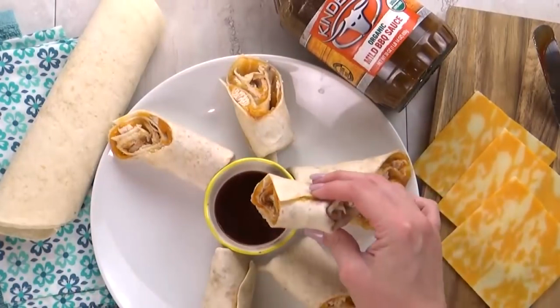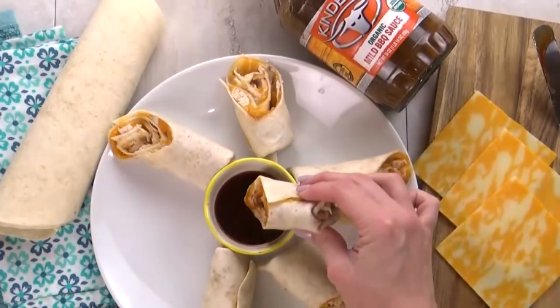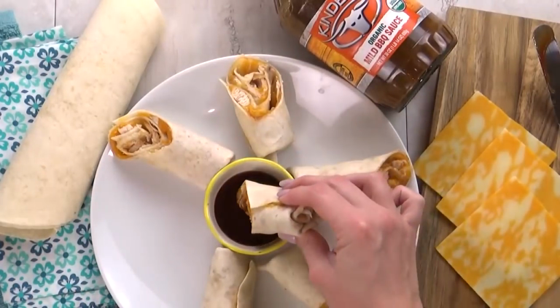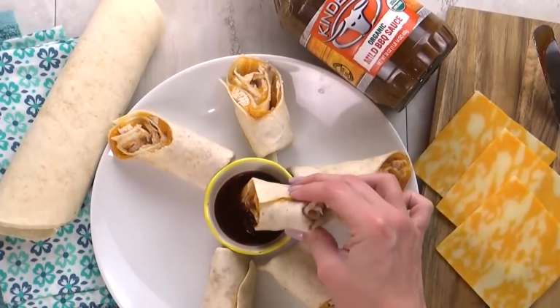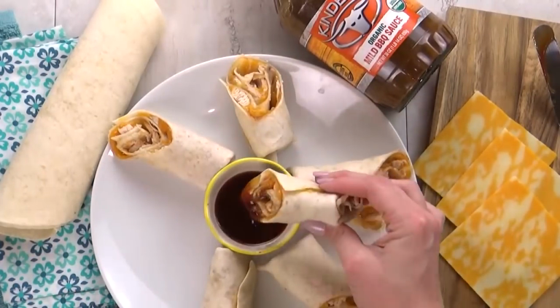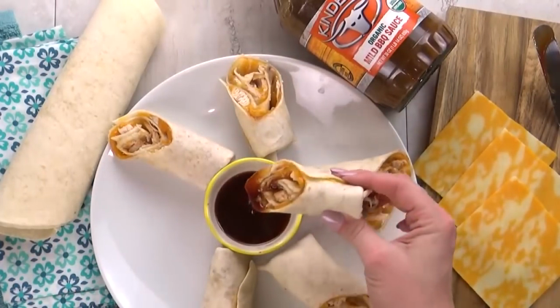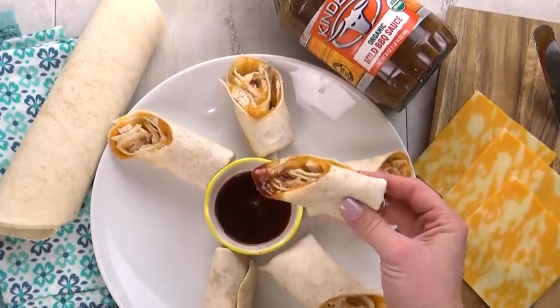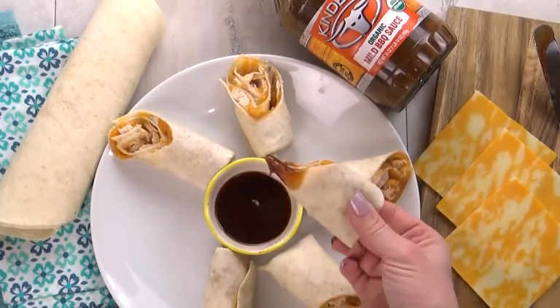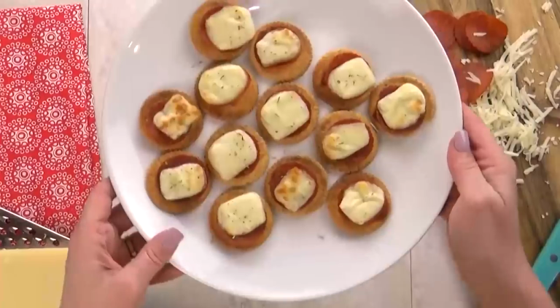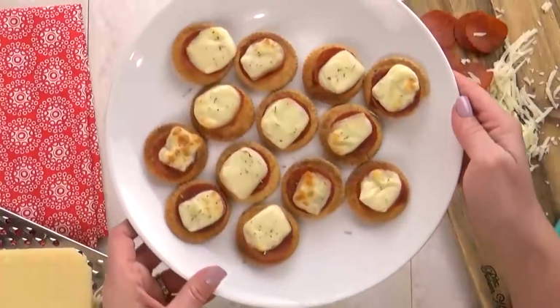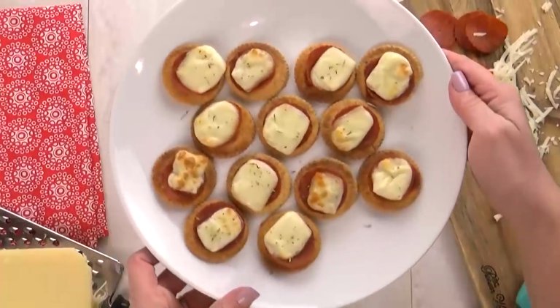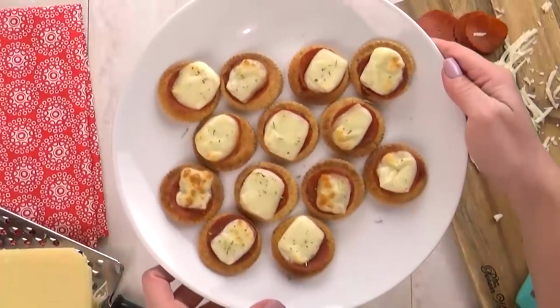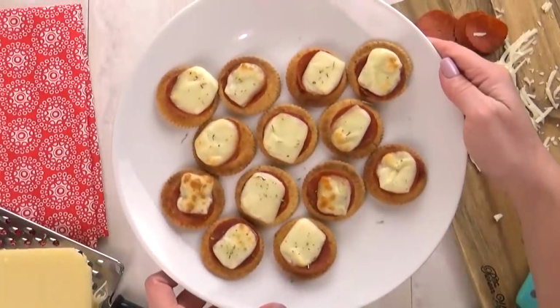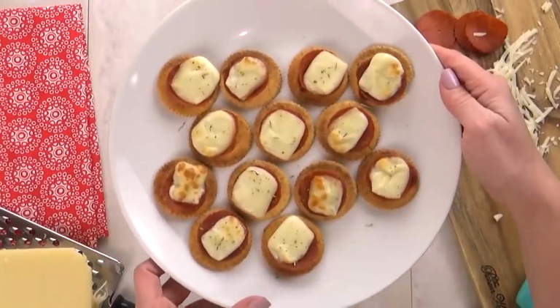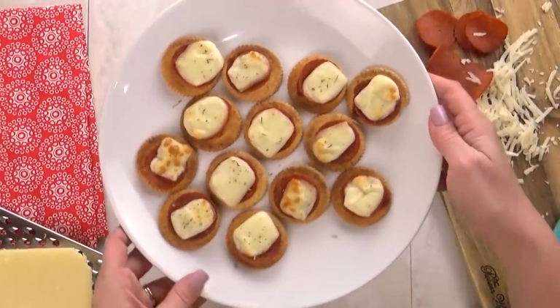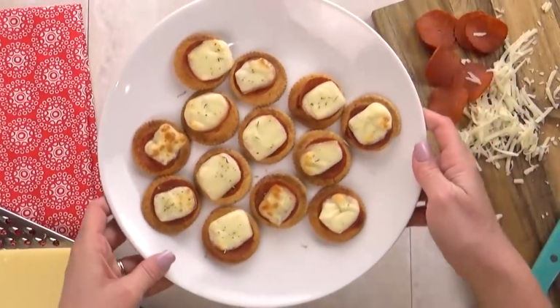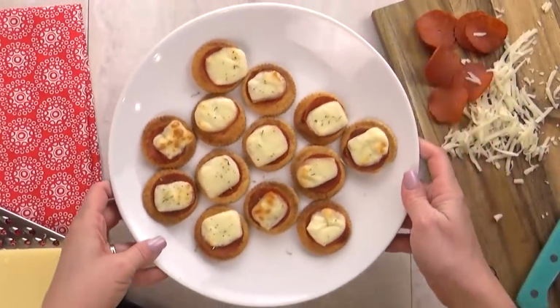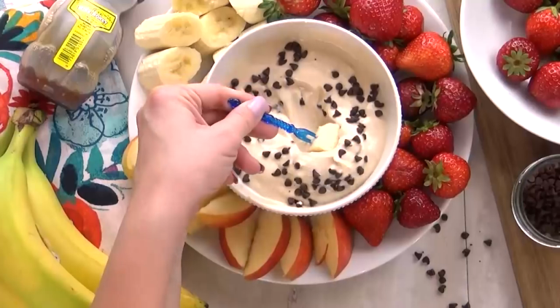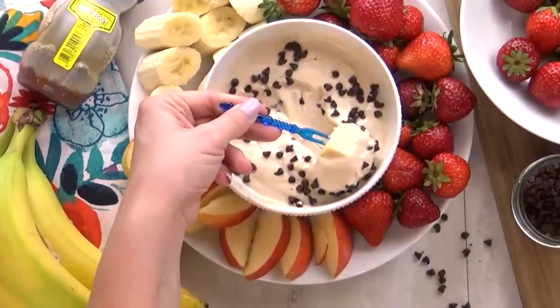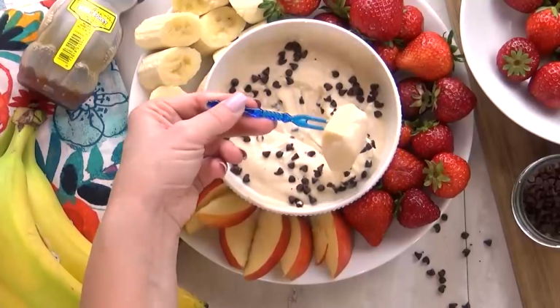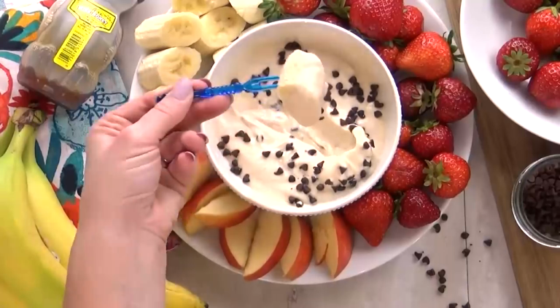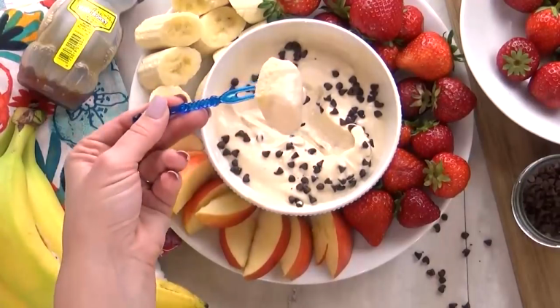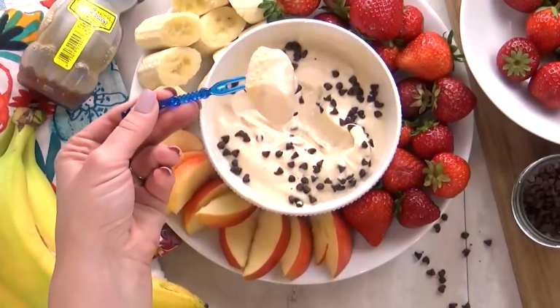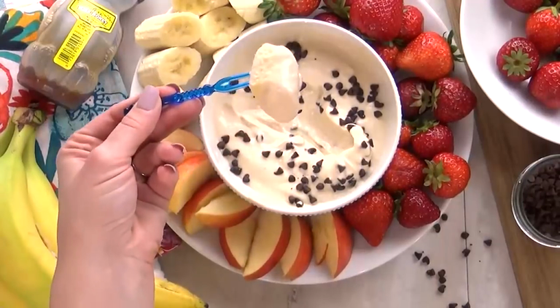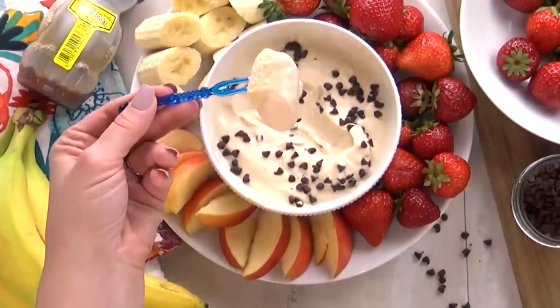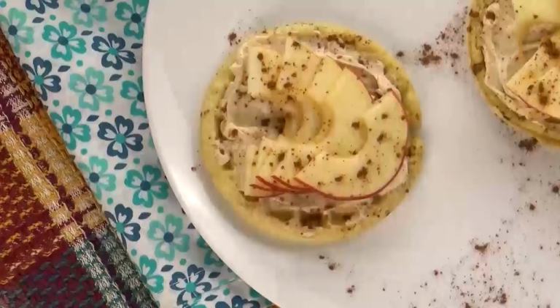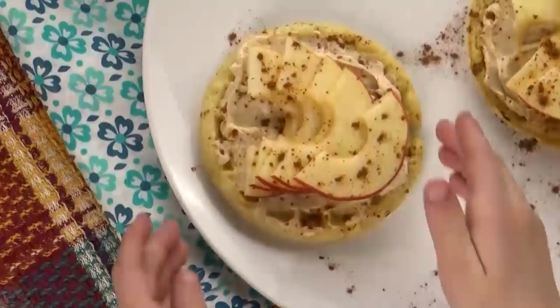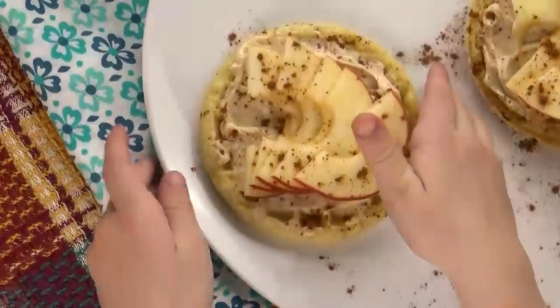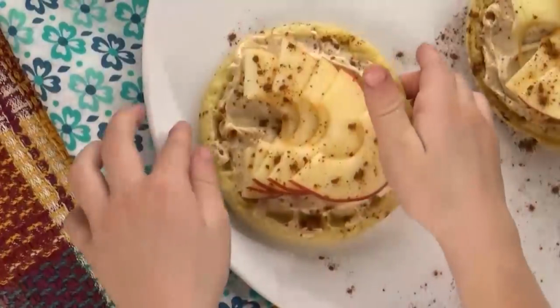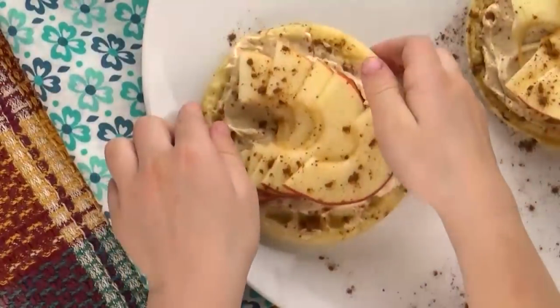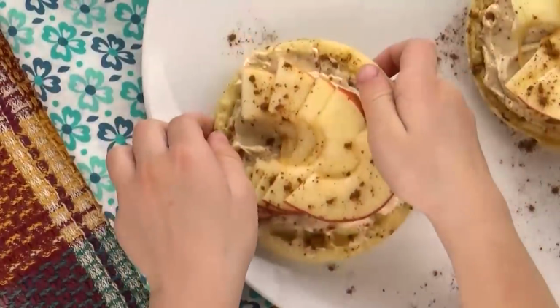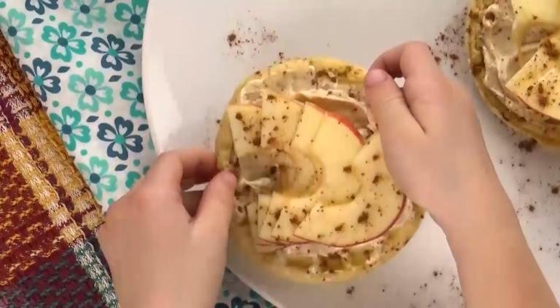Let me know in the comments down below, out of all of these snacks today, which one is your favorite? Thanks for watching, and I'll see you next time.